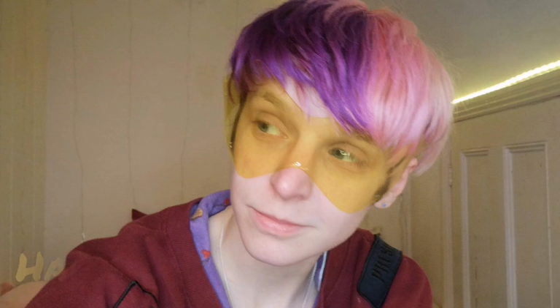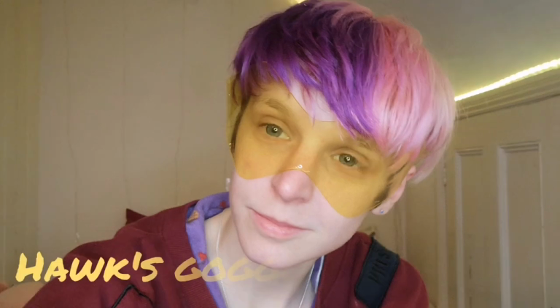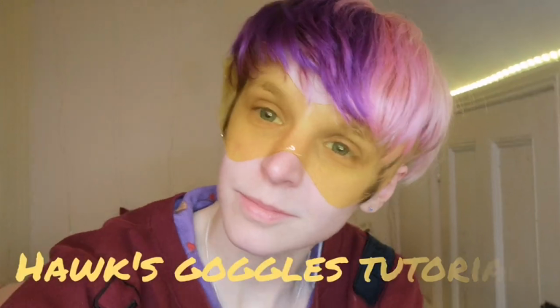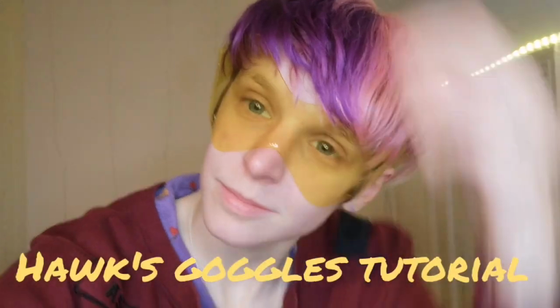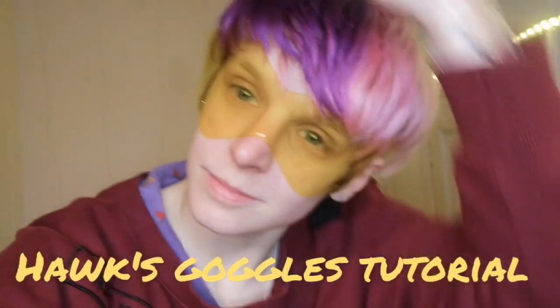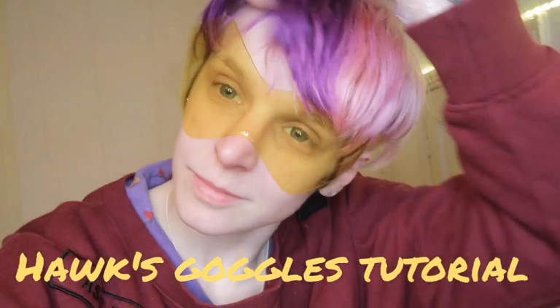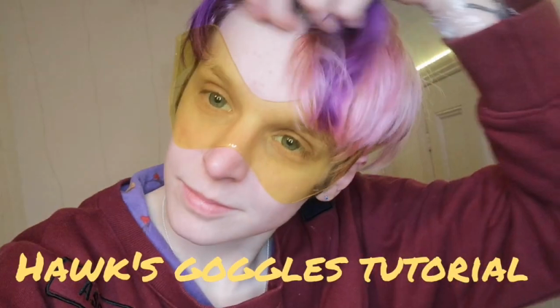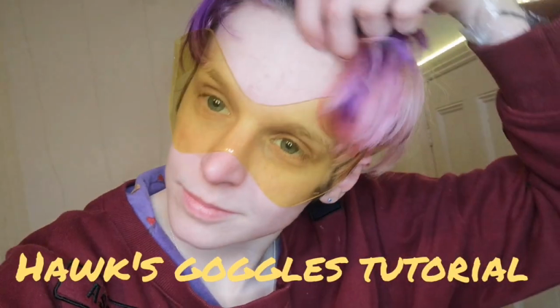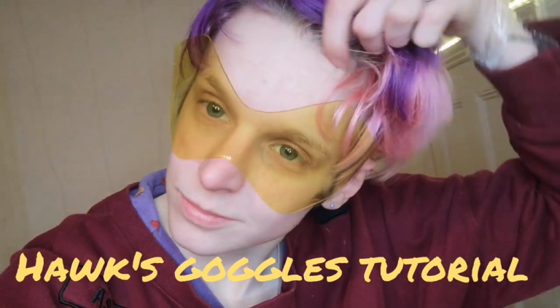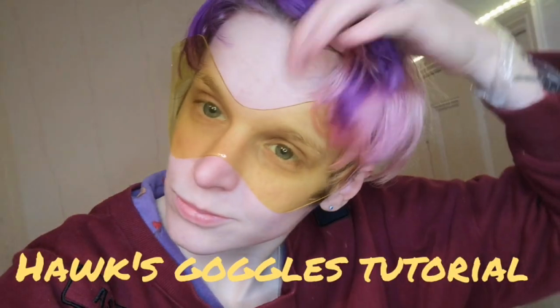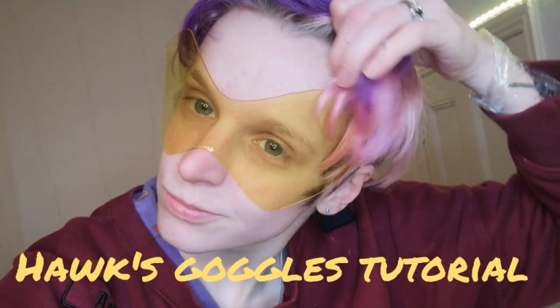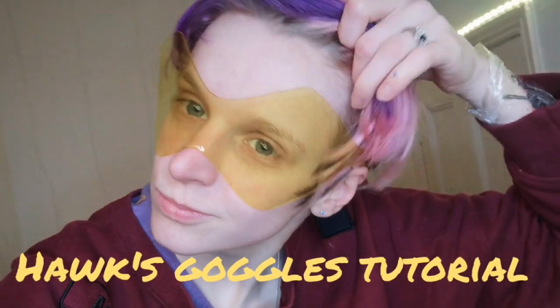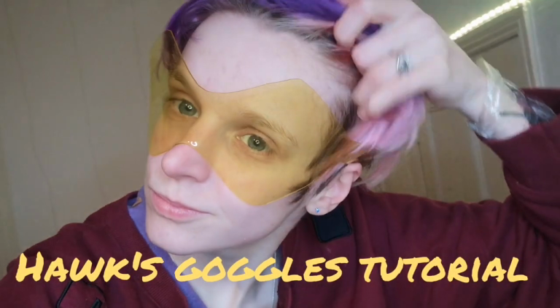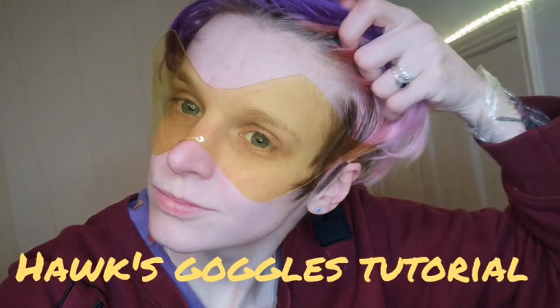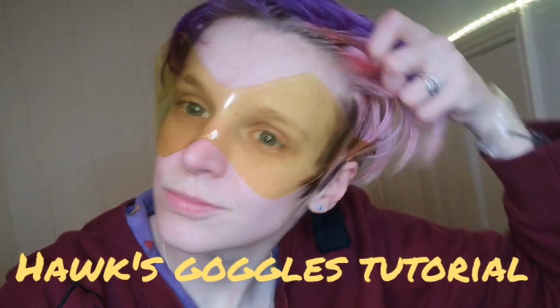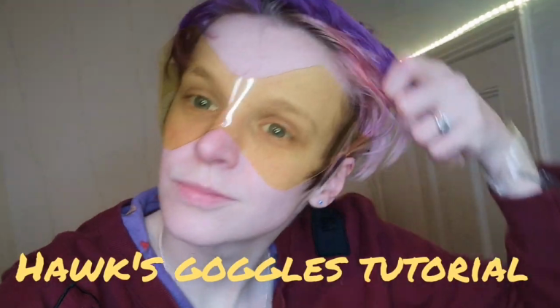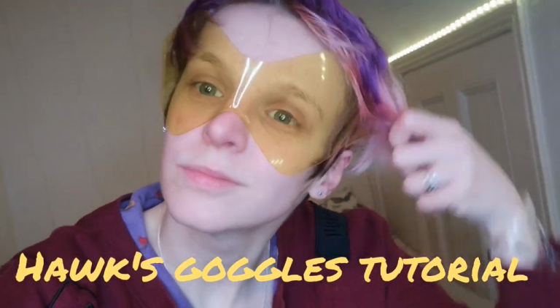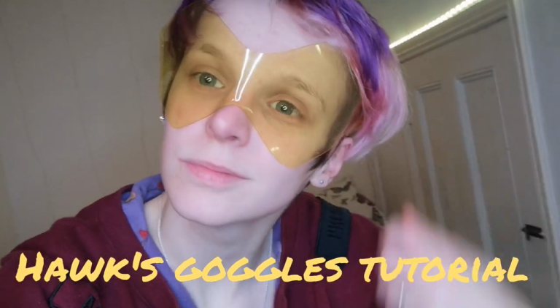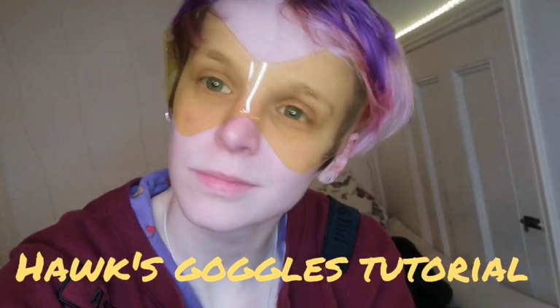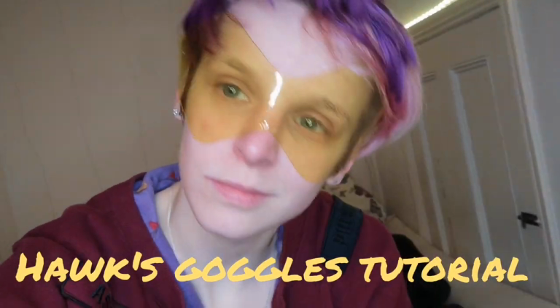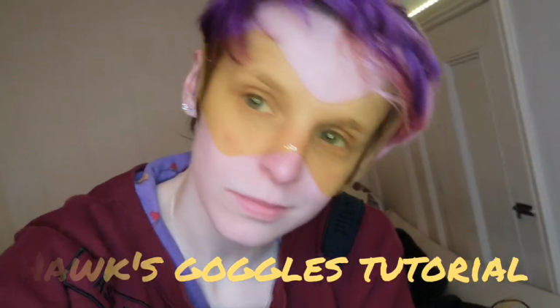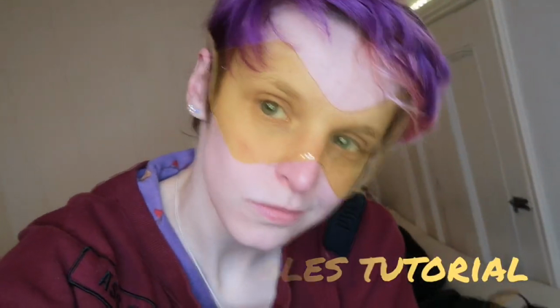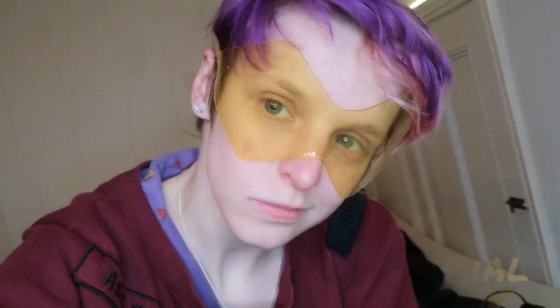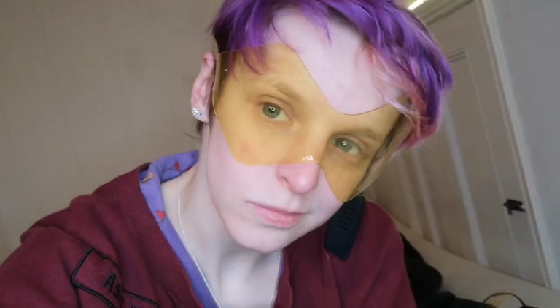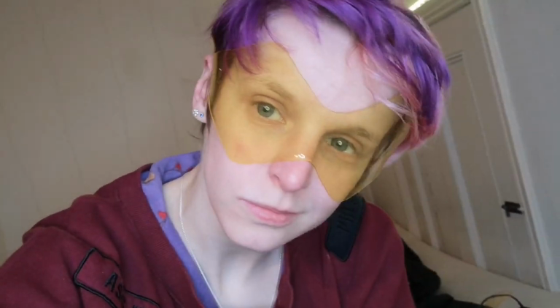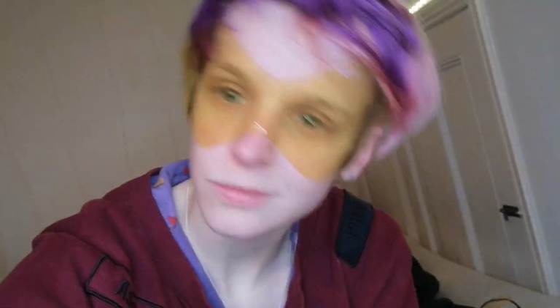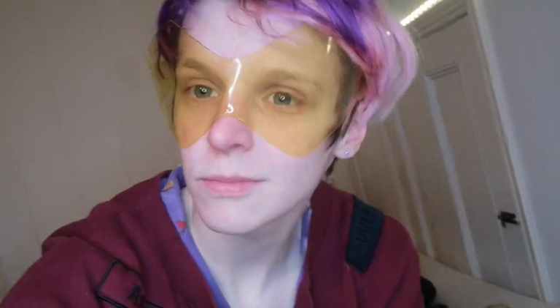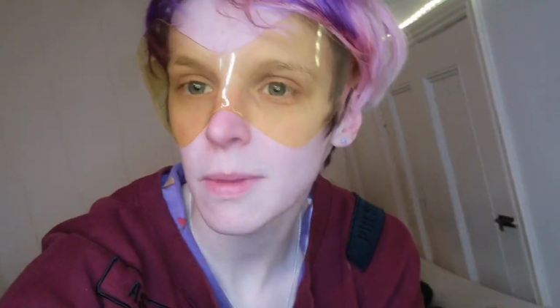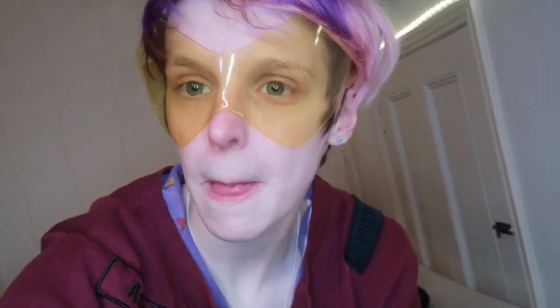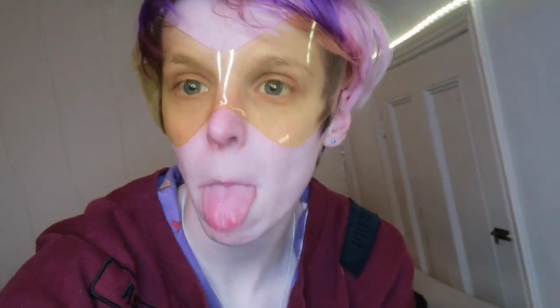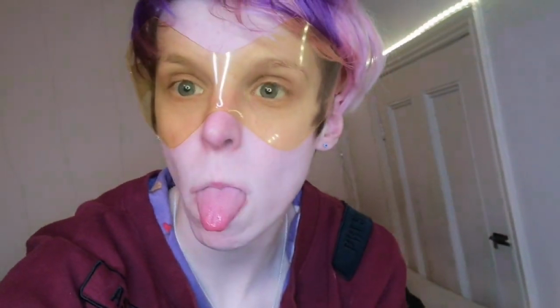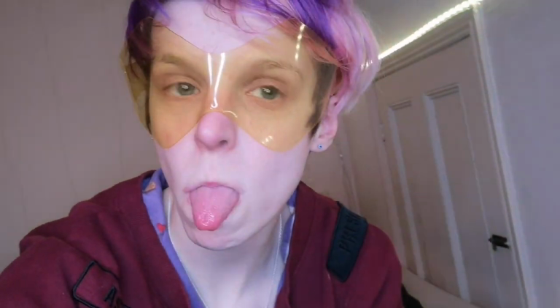Hey and welcome to my Hawks Goggles tutorial. I'll be showing you how to make these lovely Hawks Goggles.